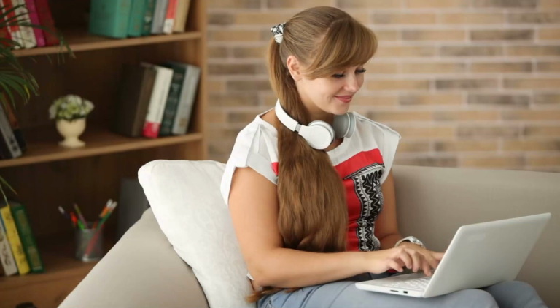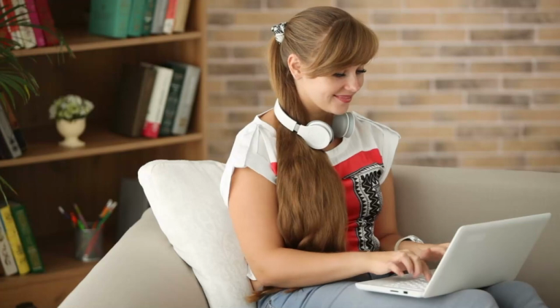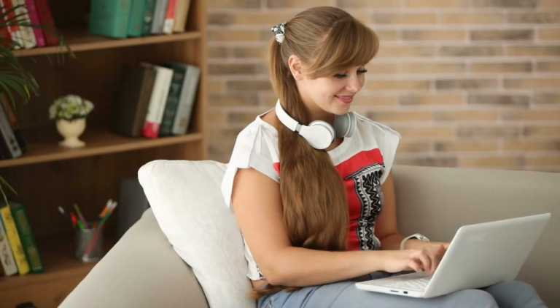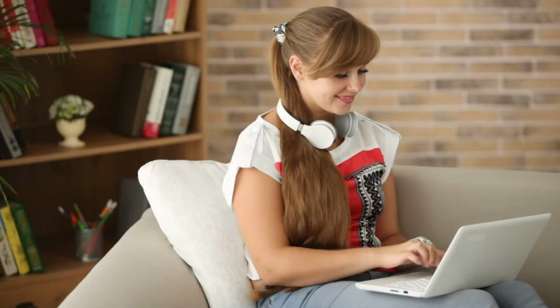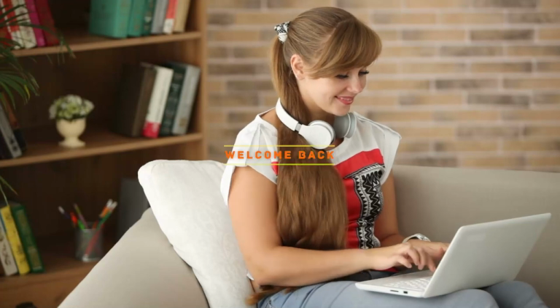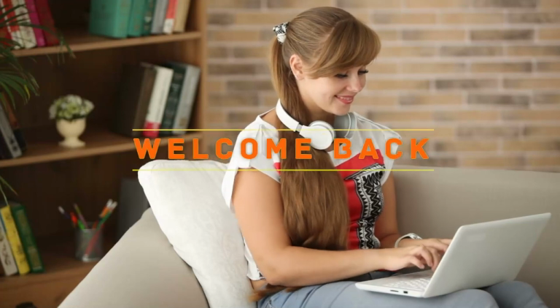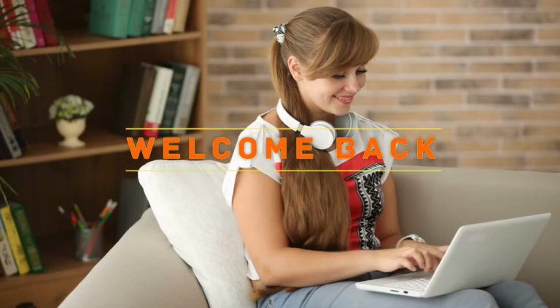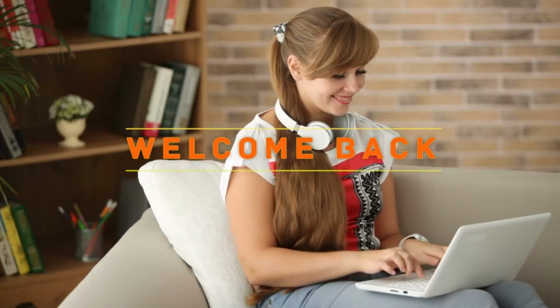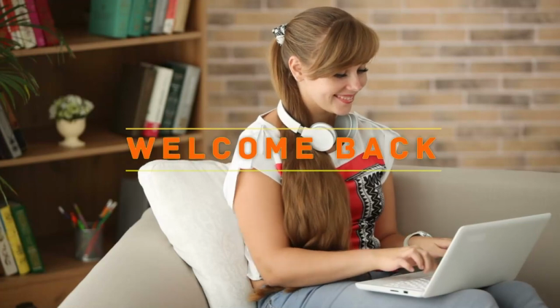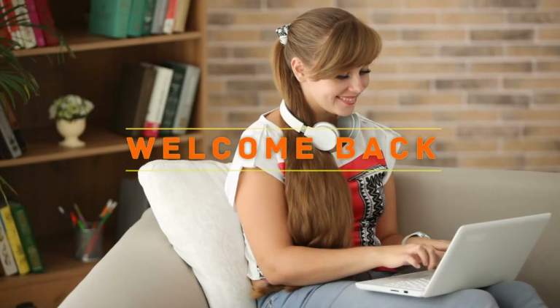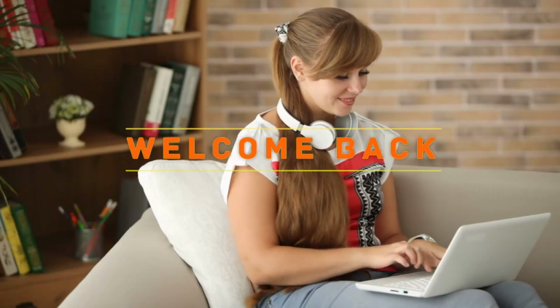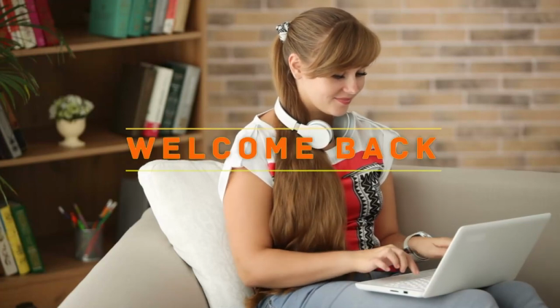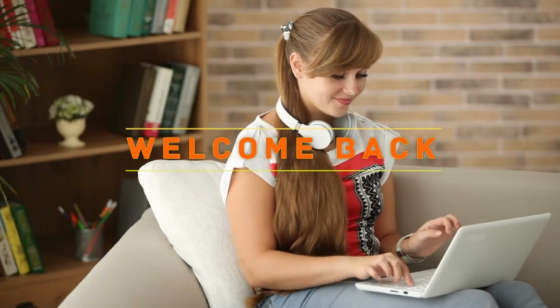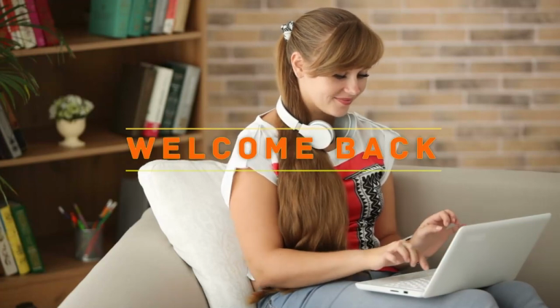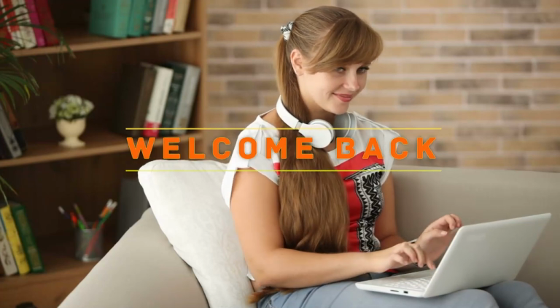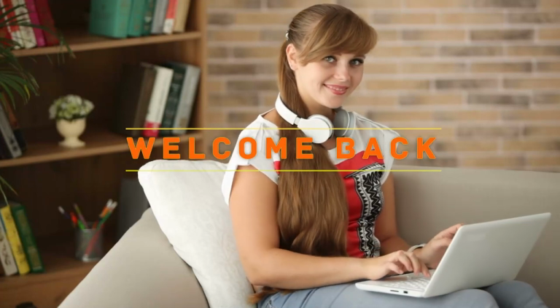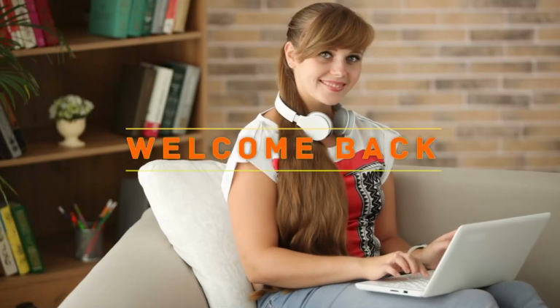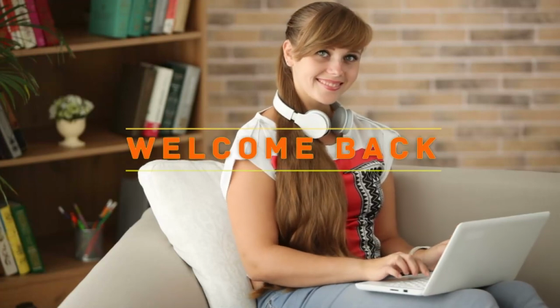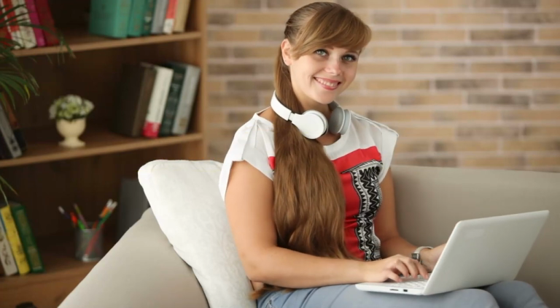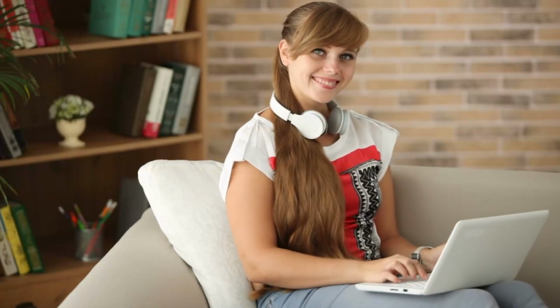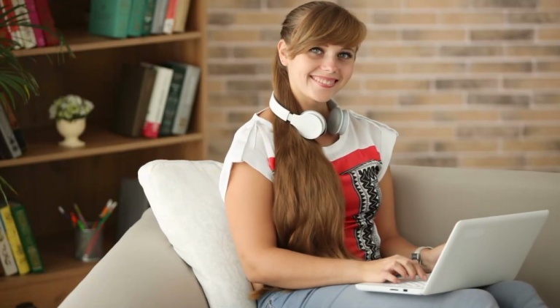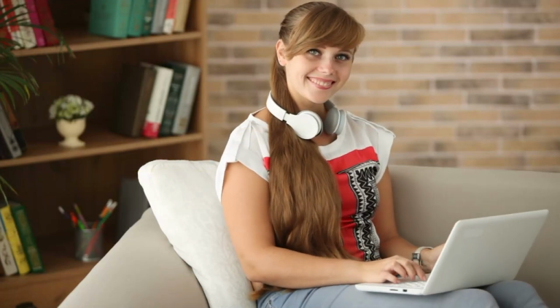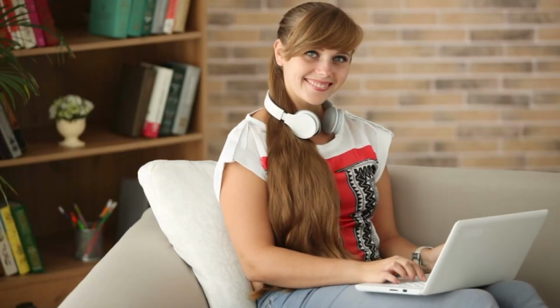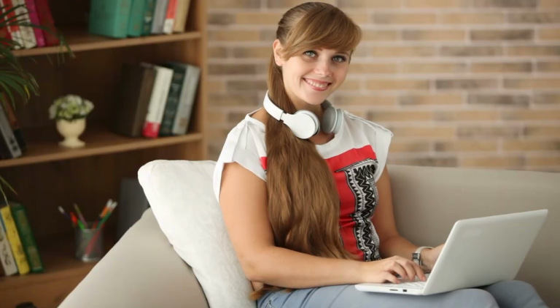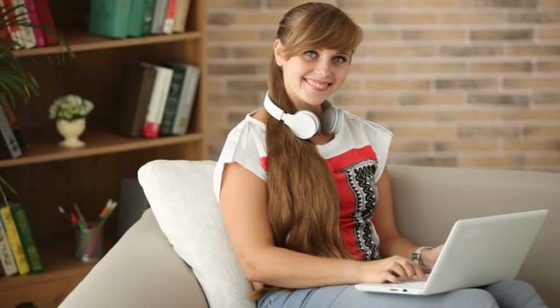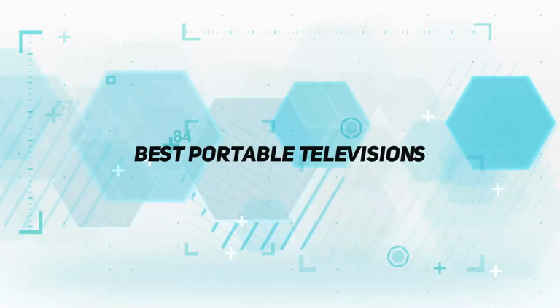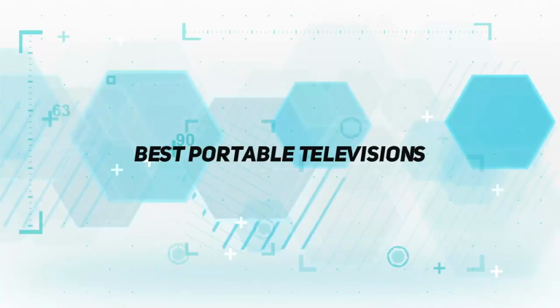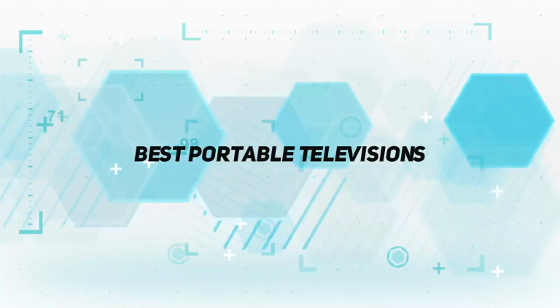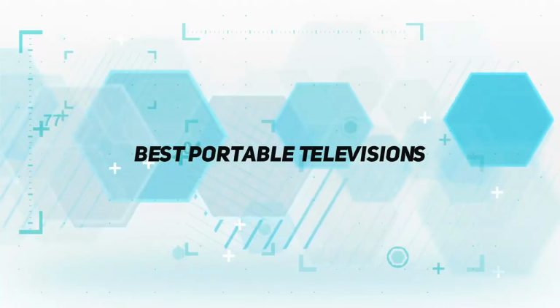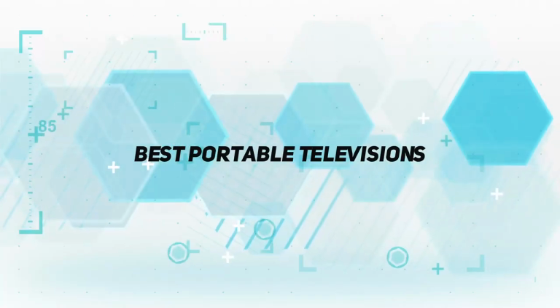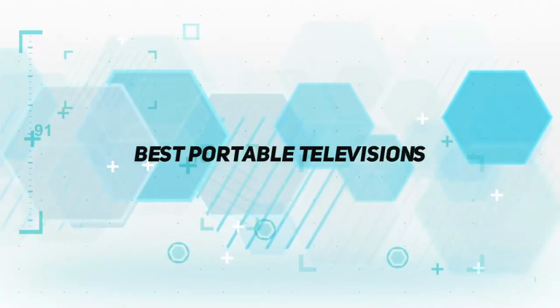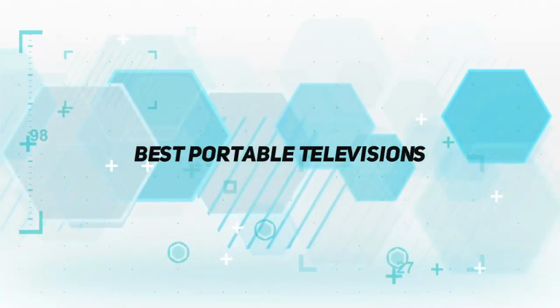Hey, welcome back to my channel. In this video, I'm gonna talk about the top five best portable televisions.